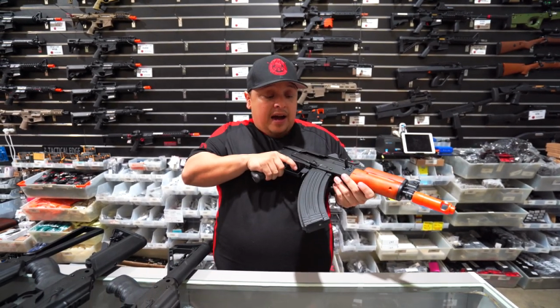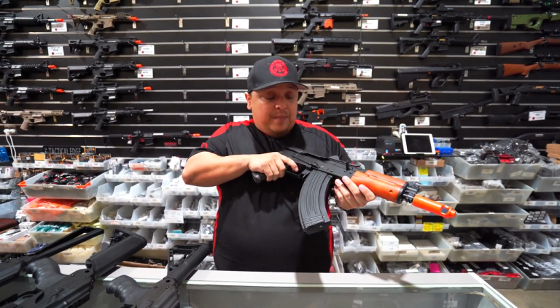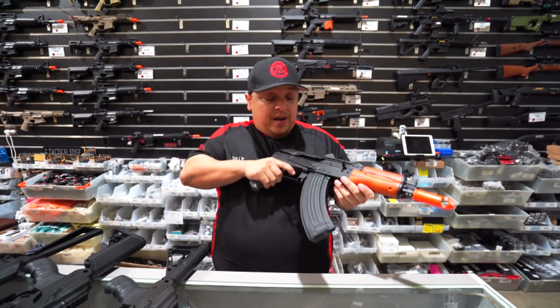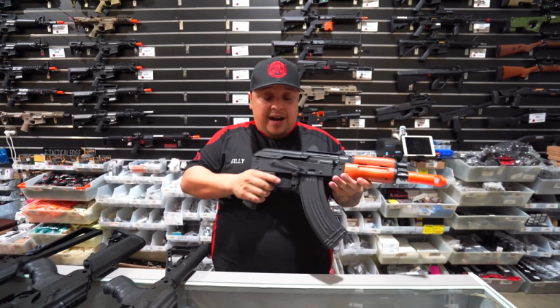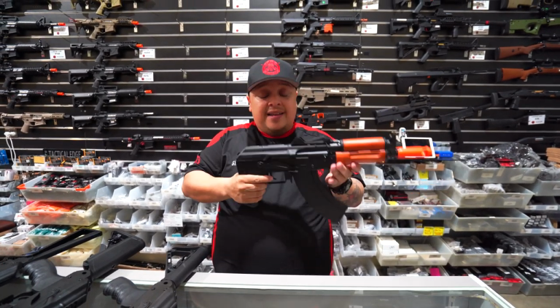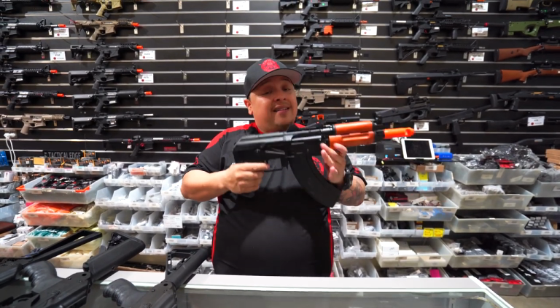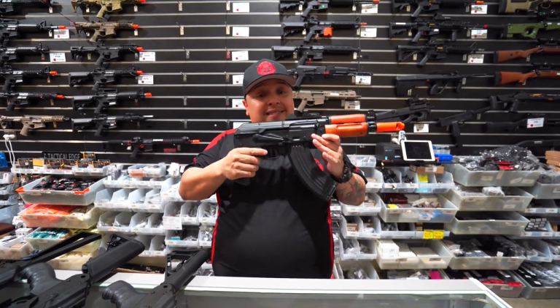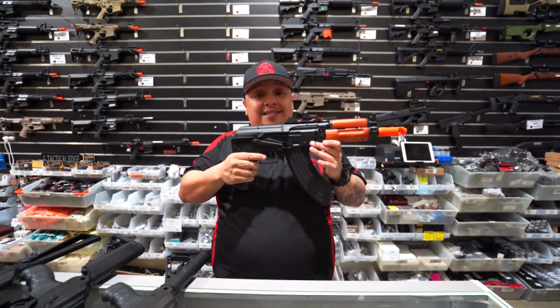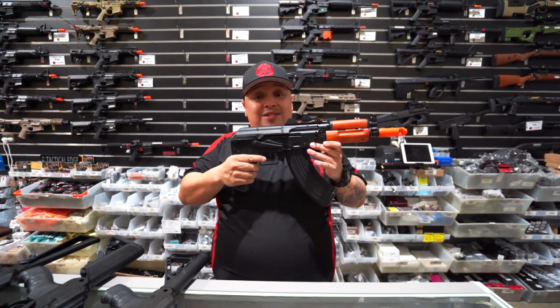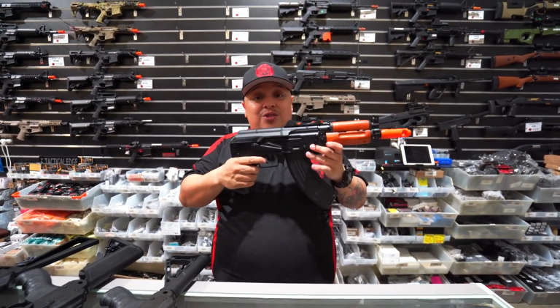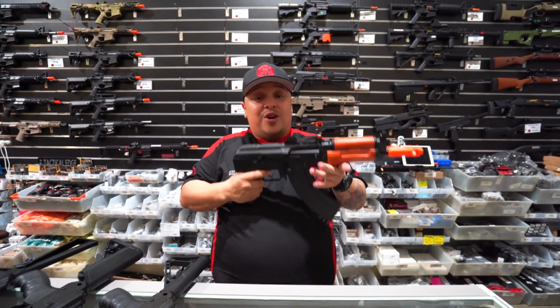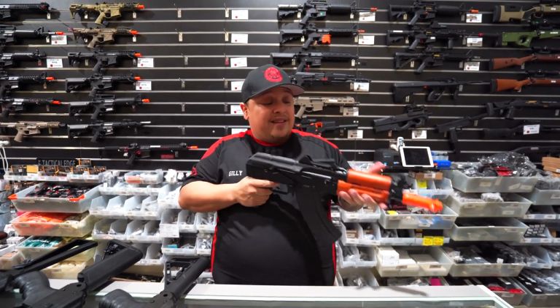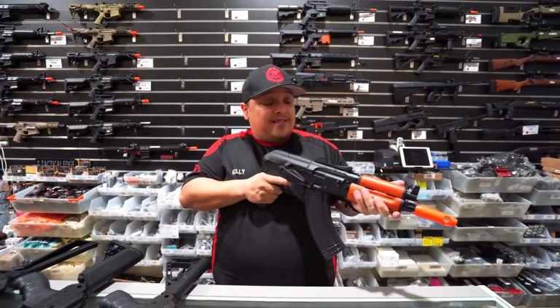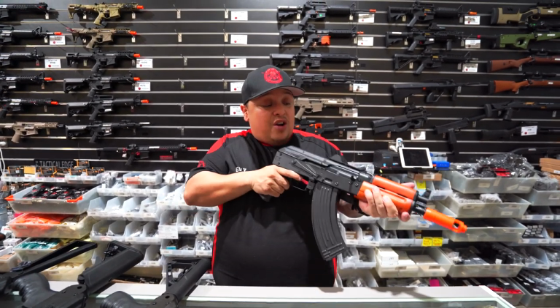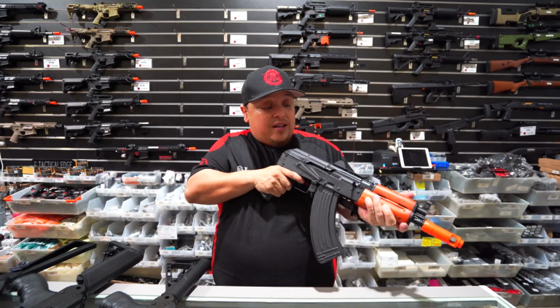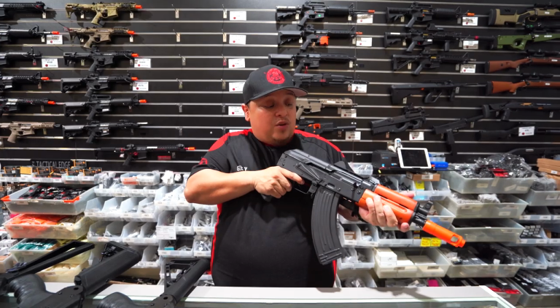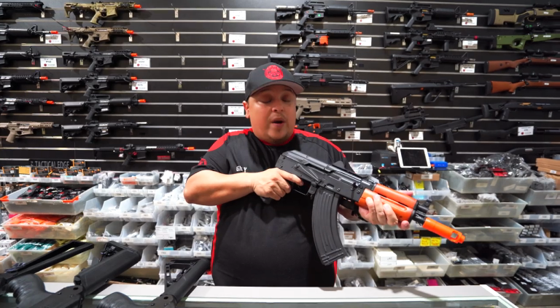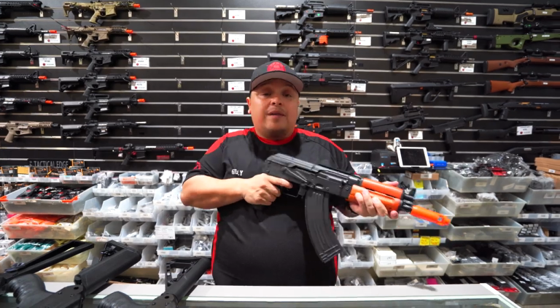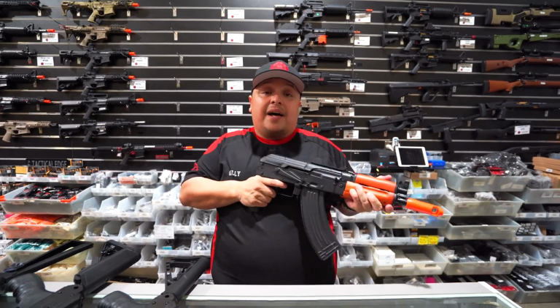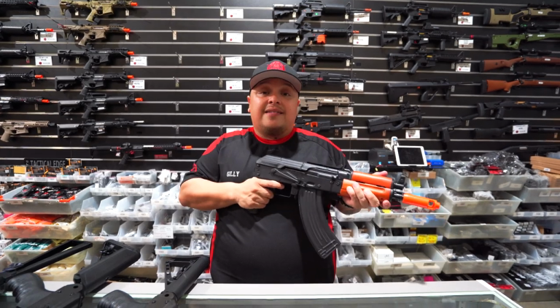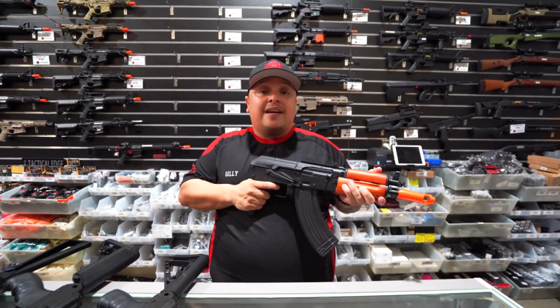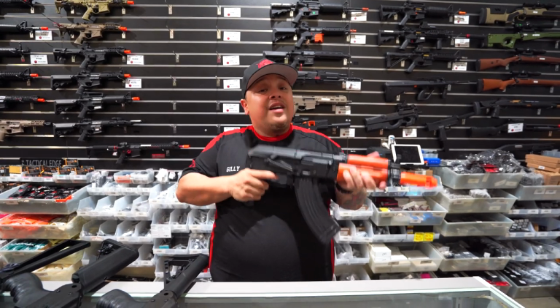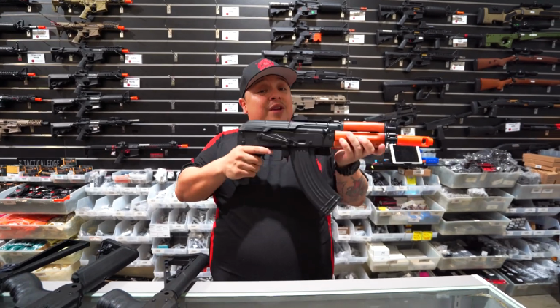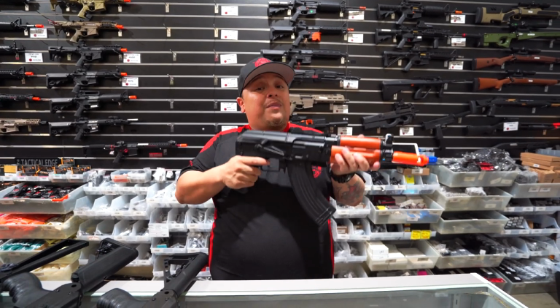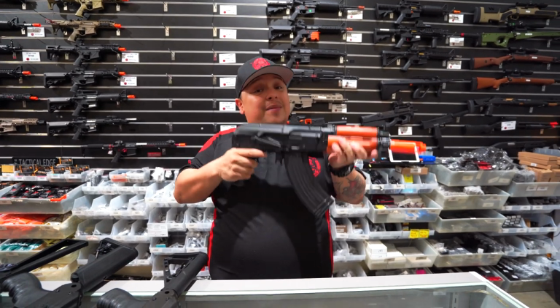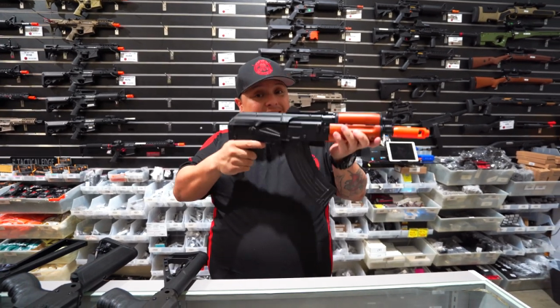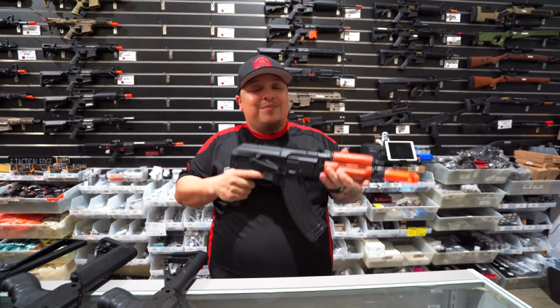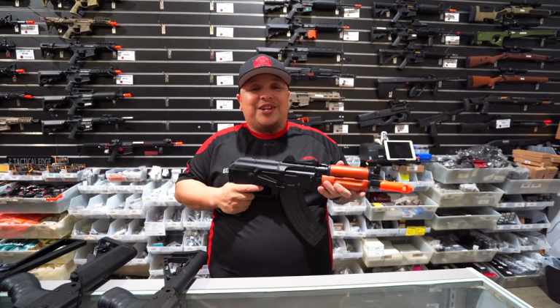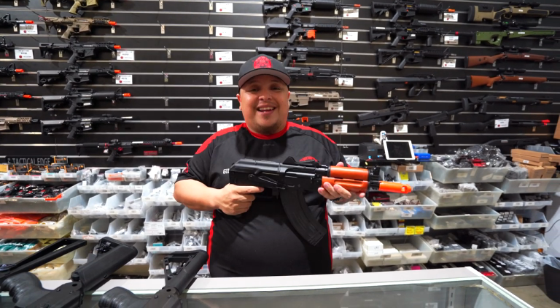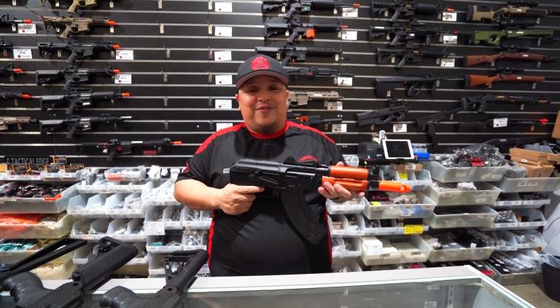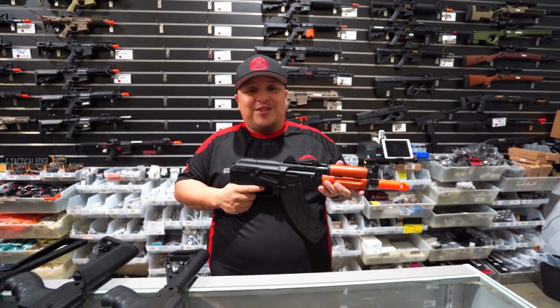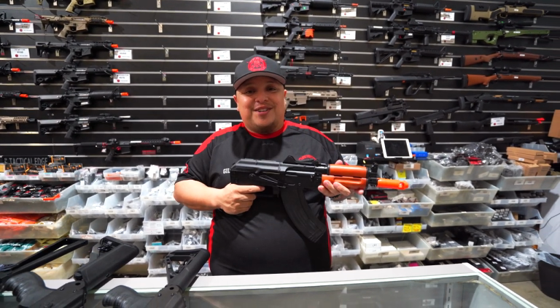But guys, this is no joke. This is a nice little weighted blaster. You don't believe me? Come check it out for yourself.